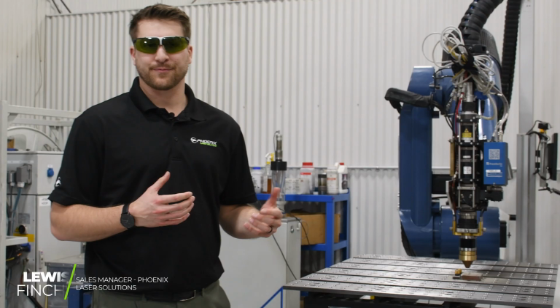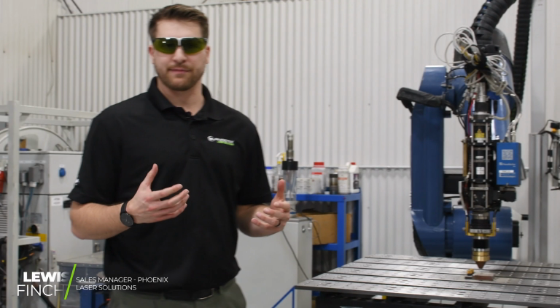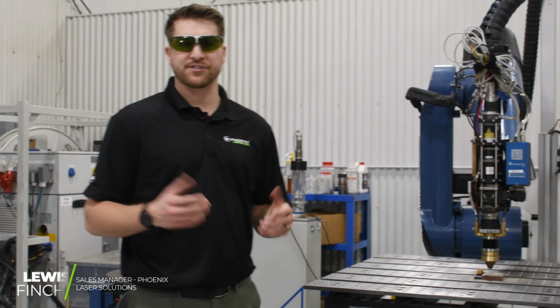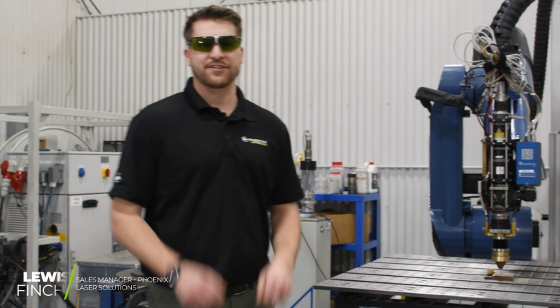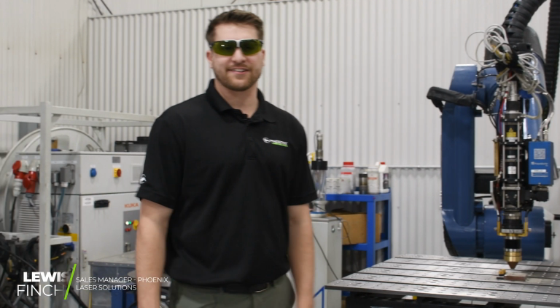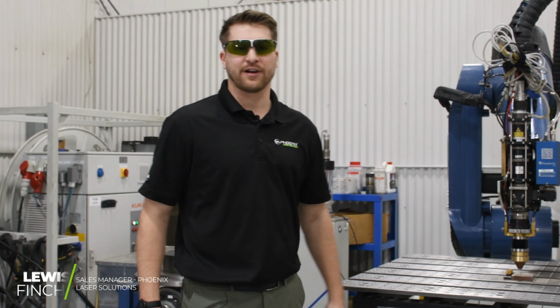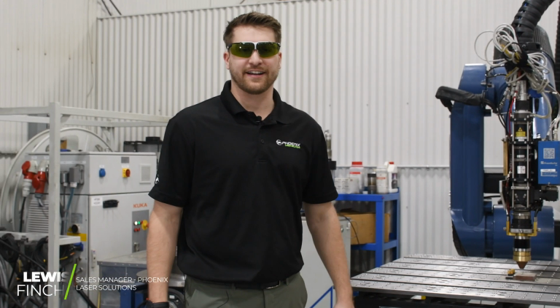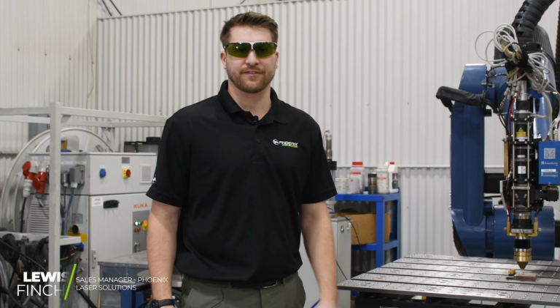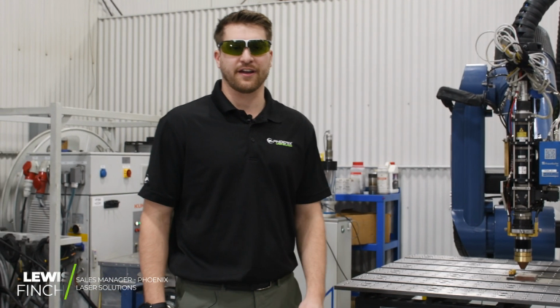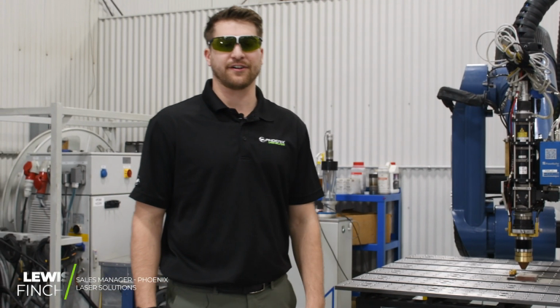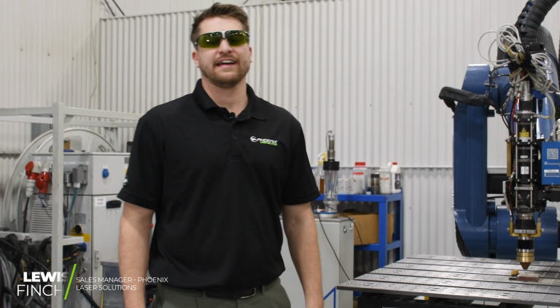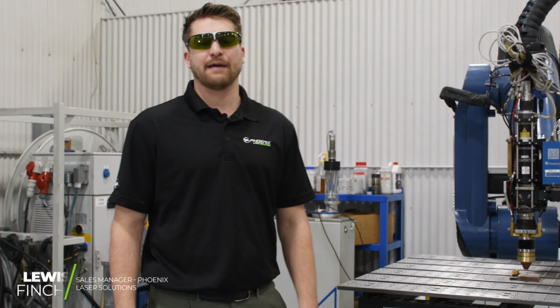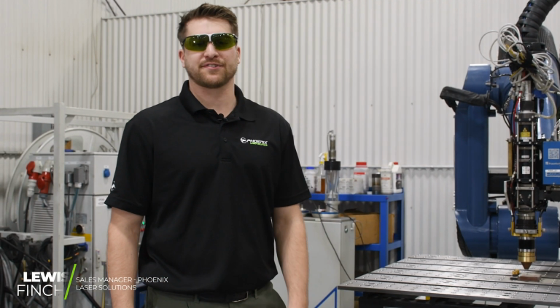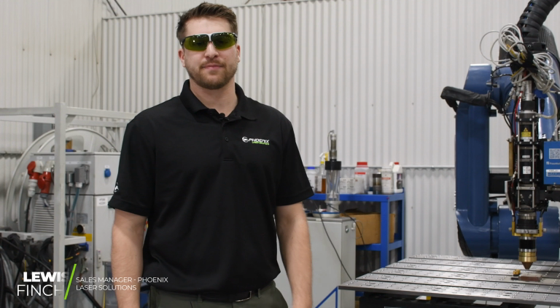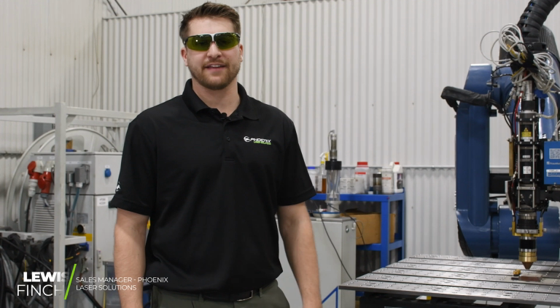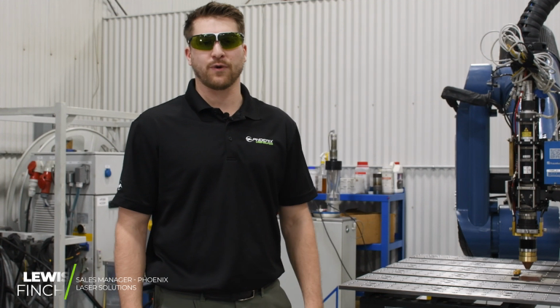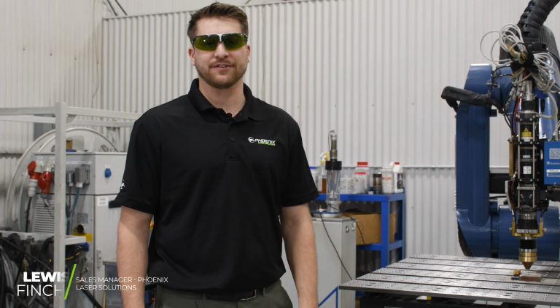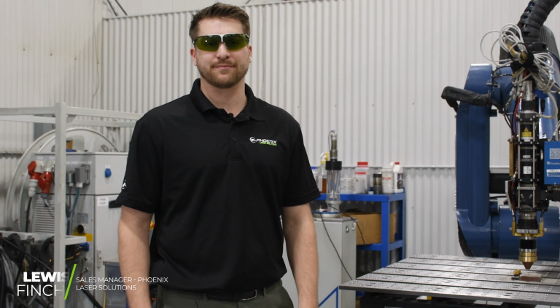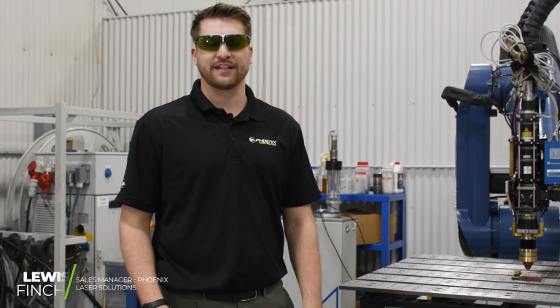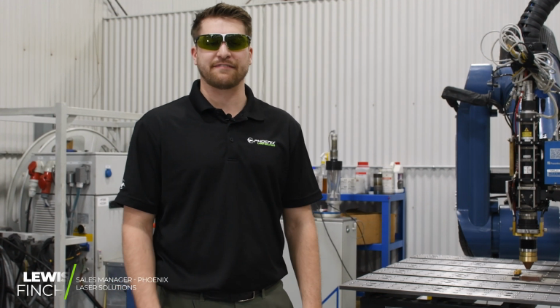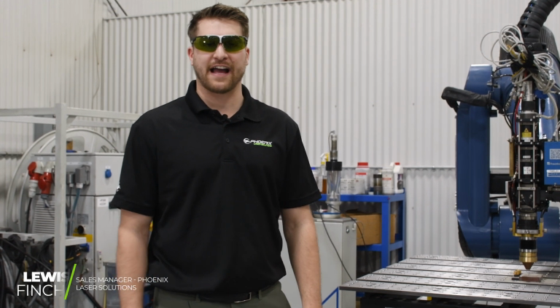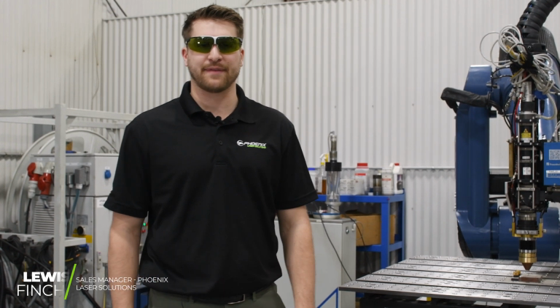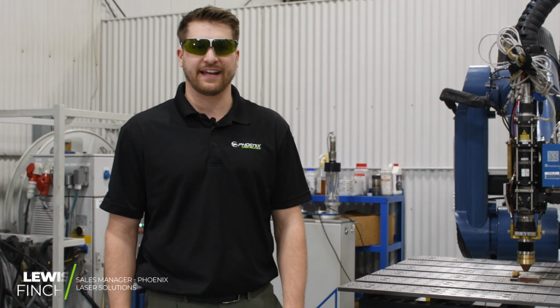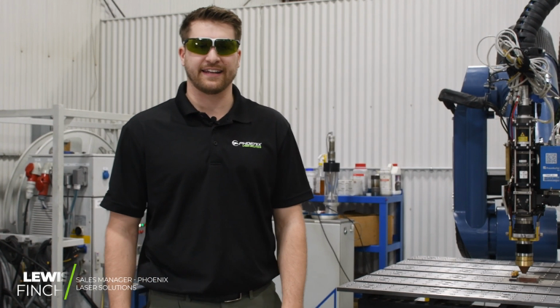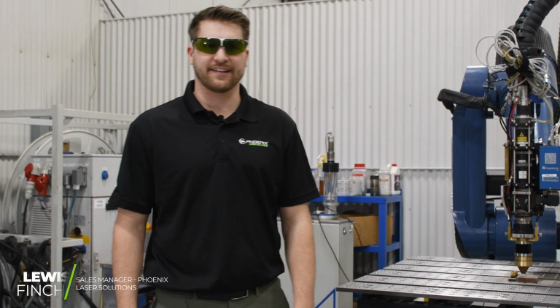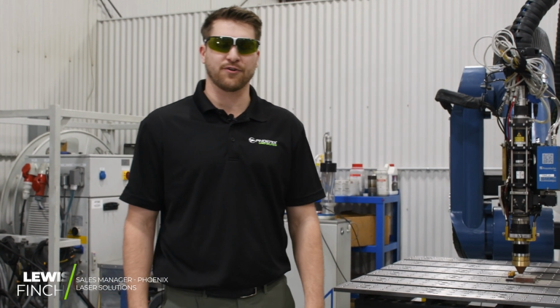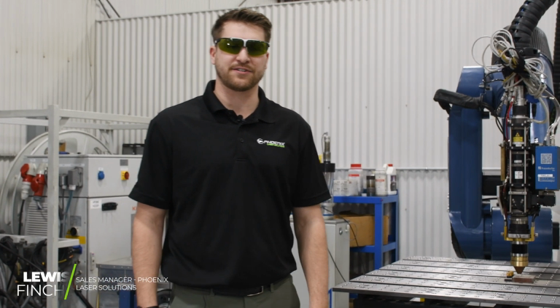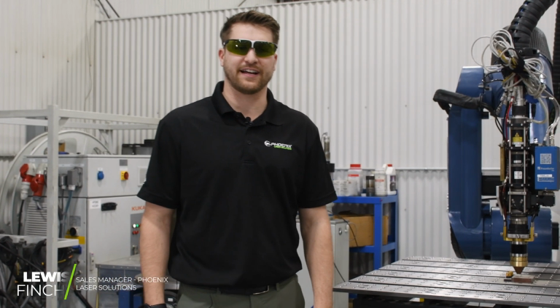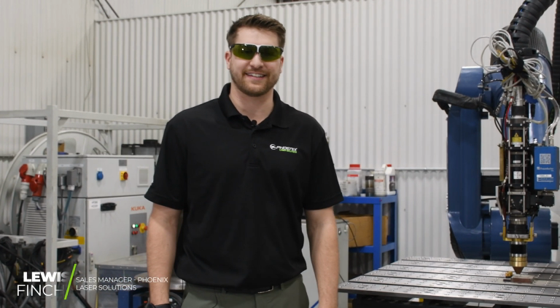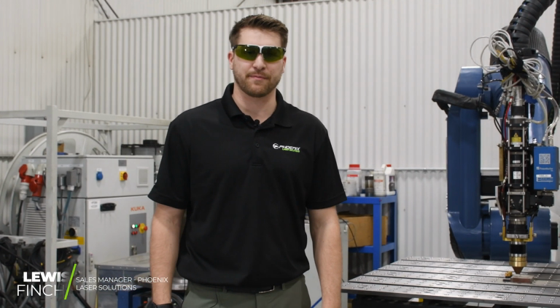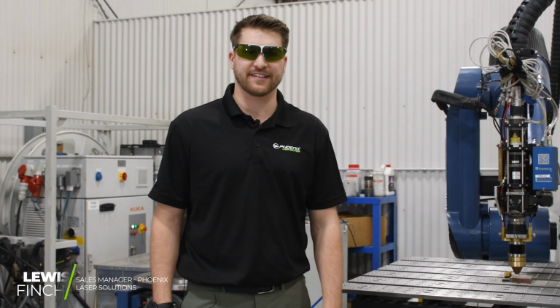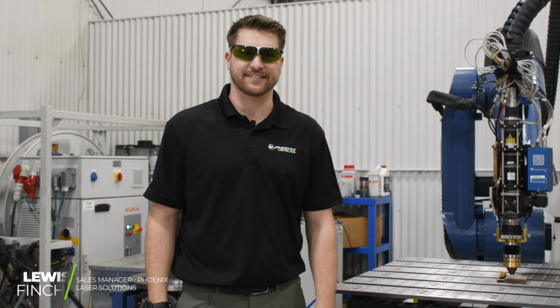Really appreciate you guys joining us for another episode of Beyond the Weld. Please leave a comment and let us know what you'd like to see from us next.